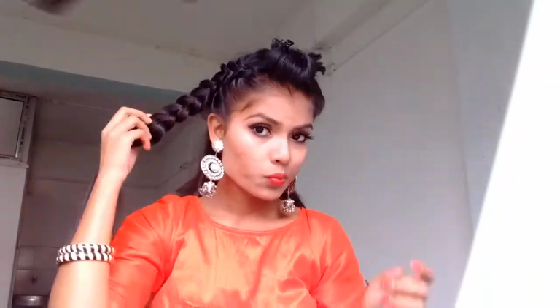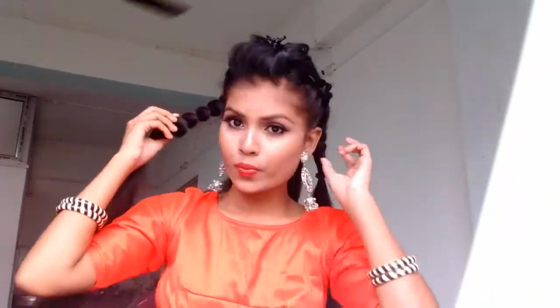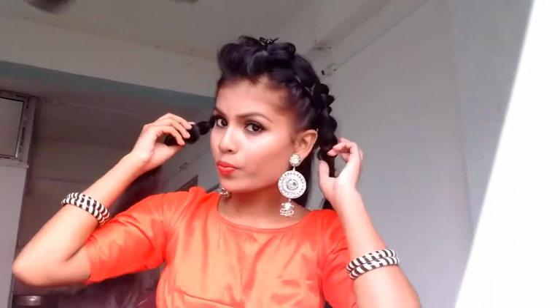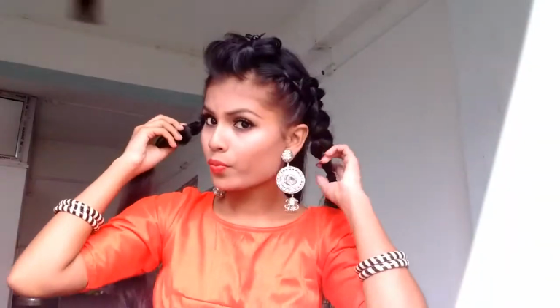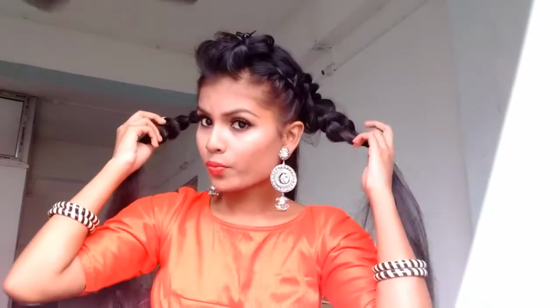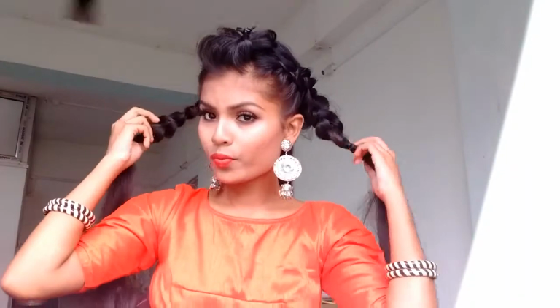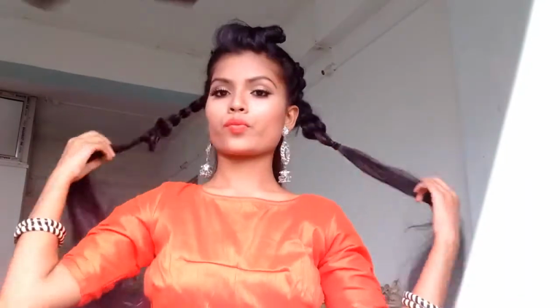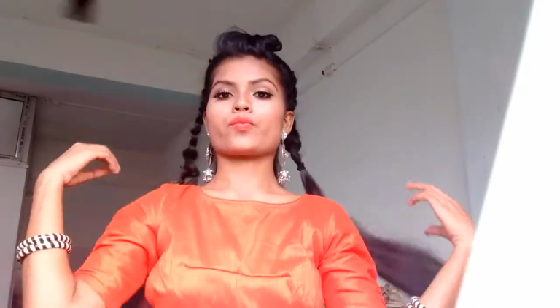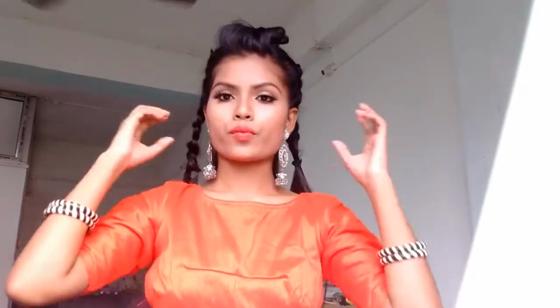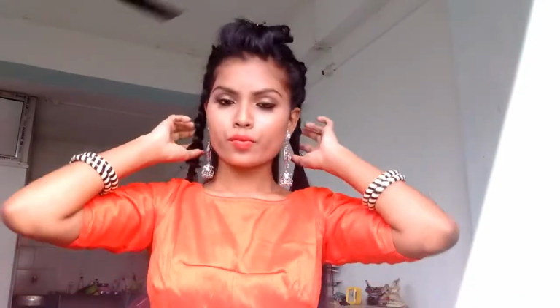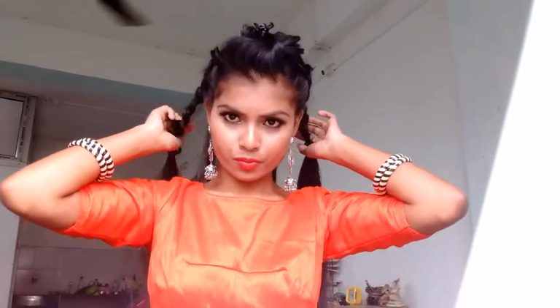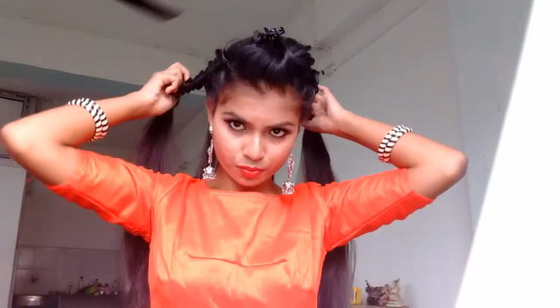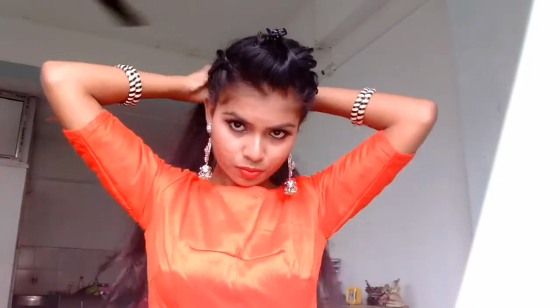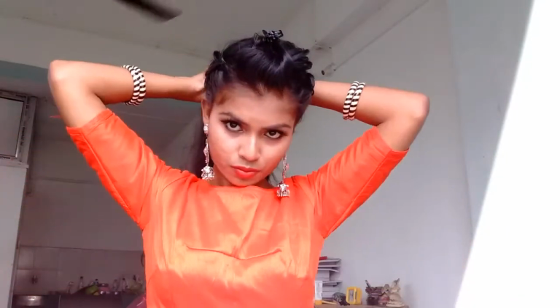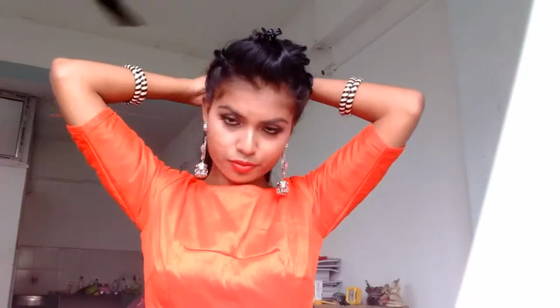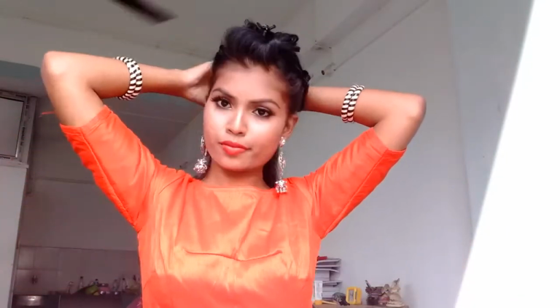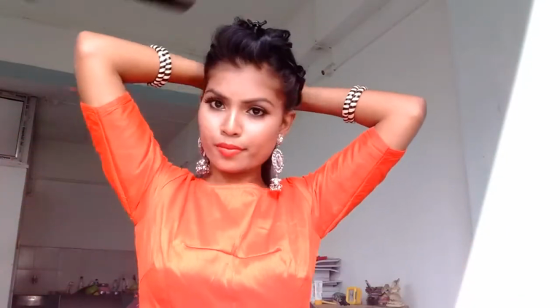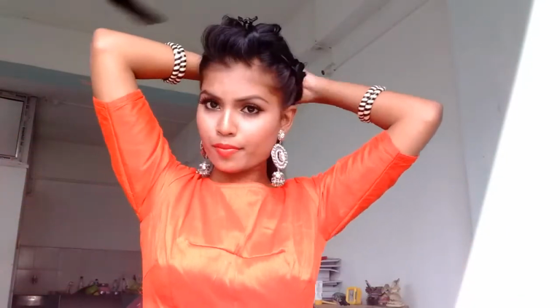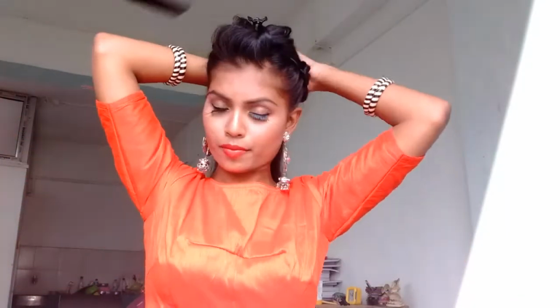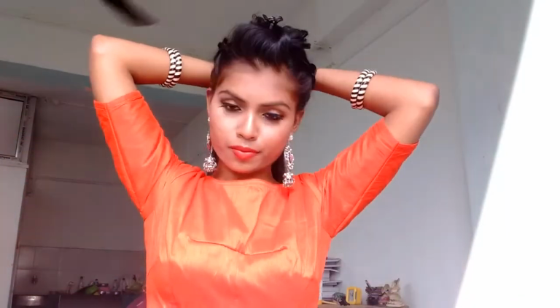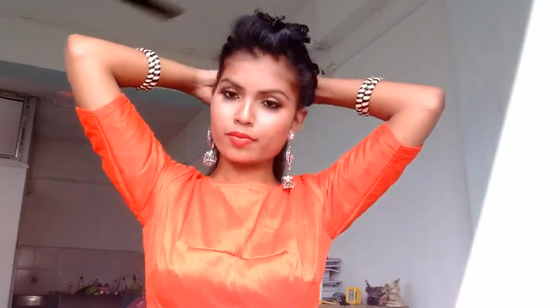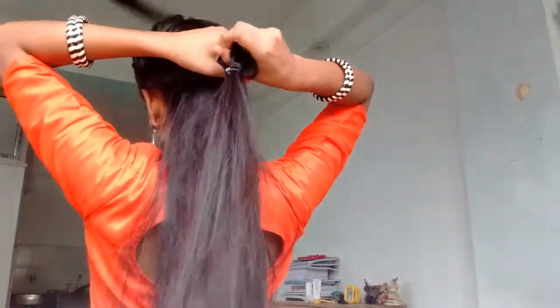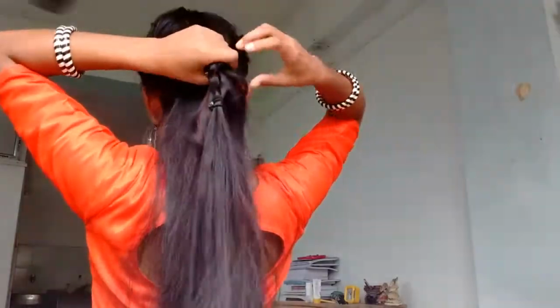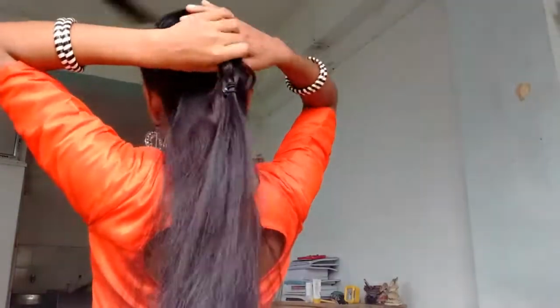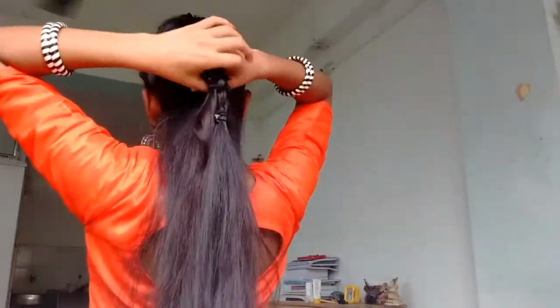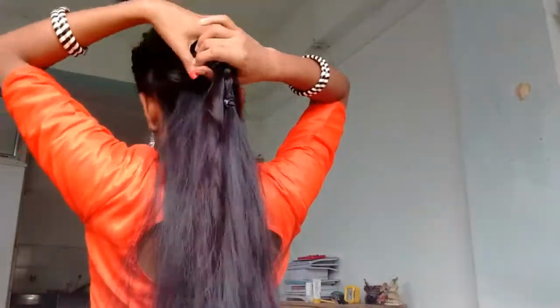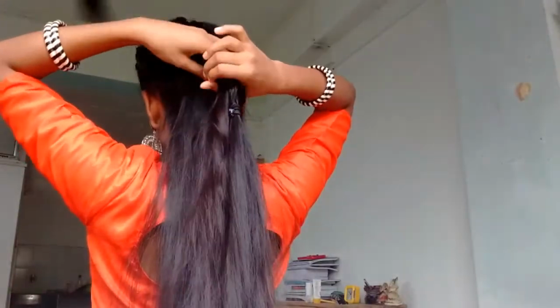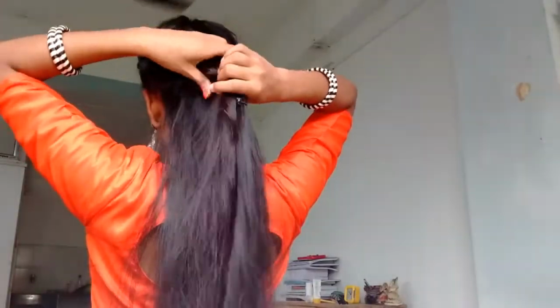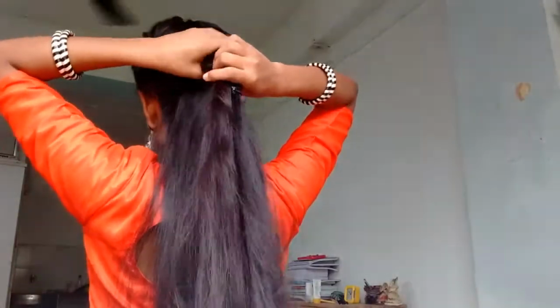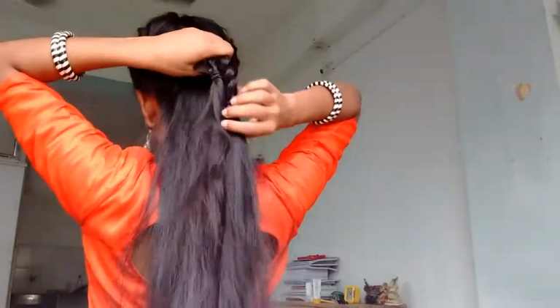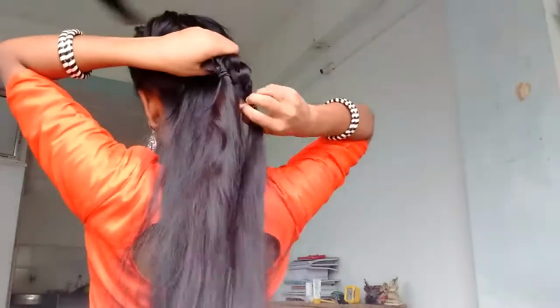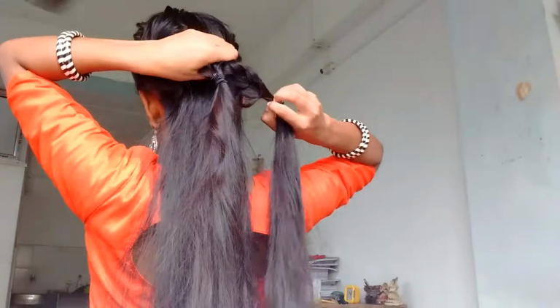As I'm done with both the braids, now it's time for tying both the braids together with an elastic at the back.